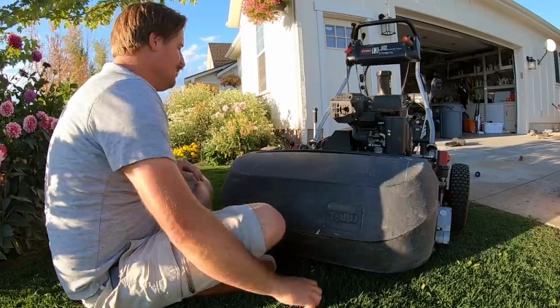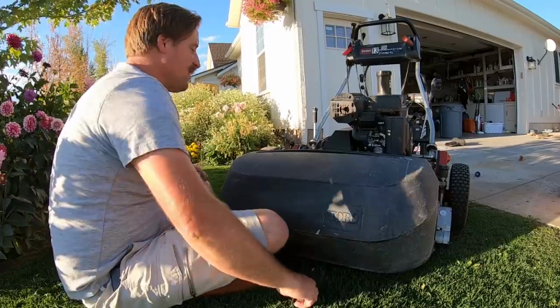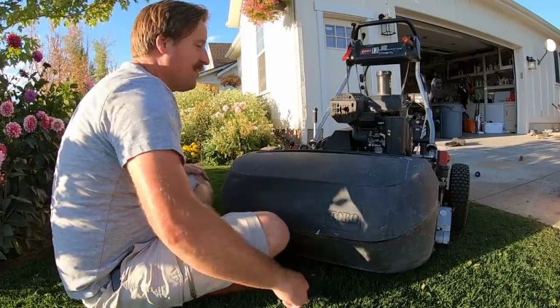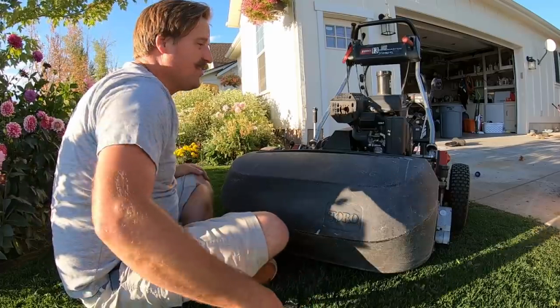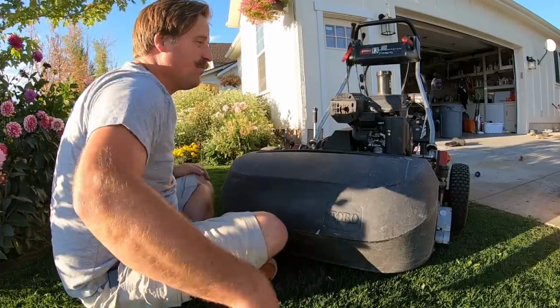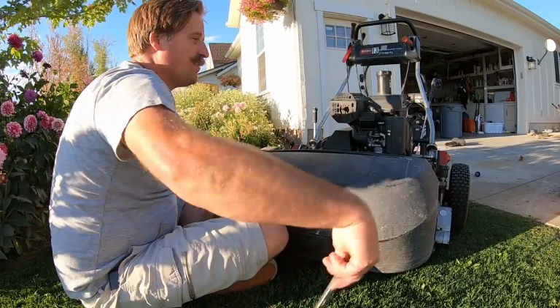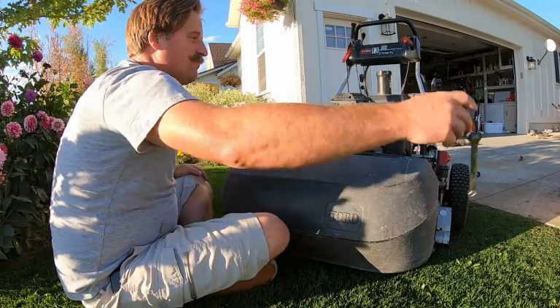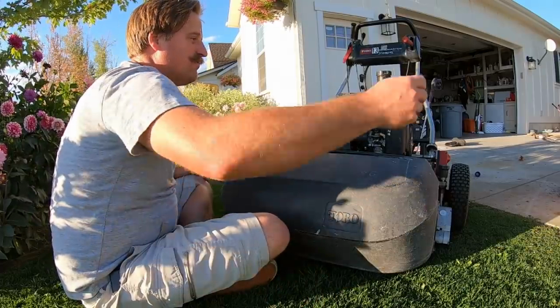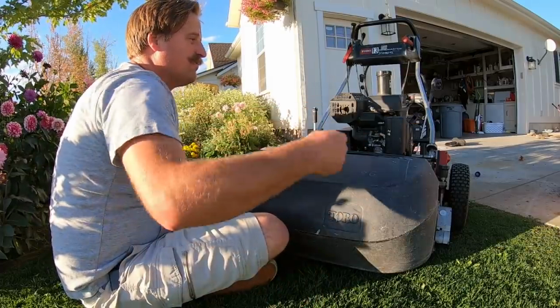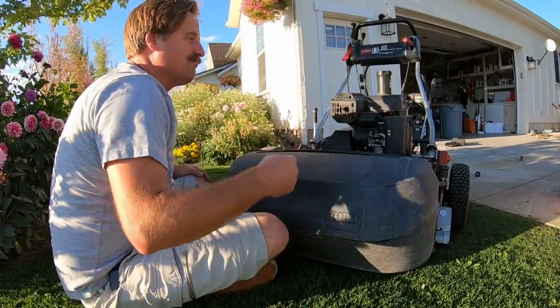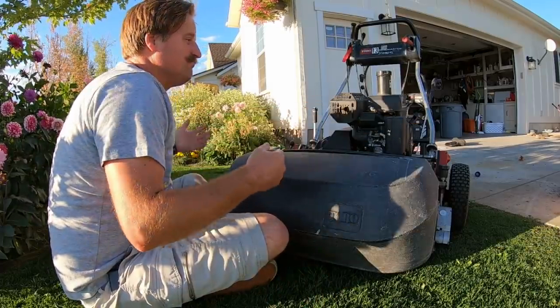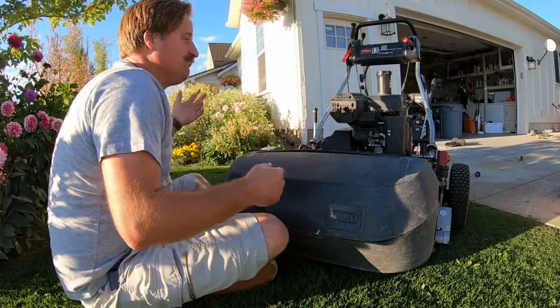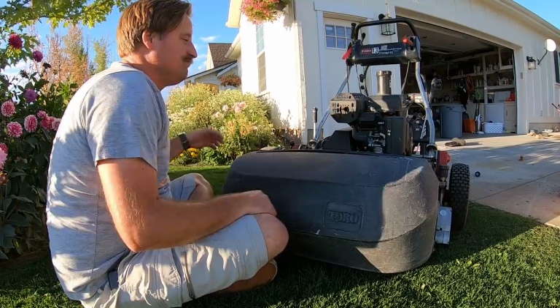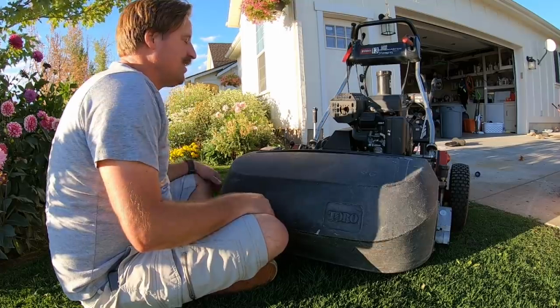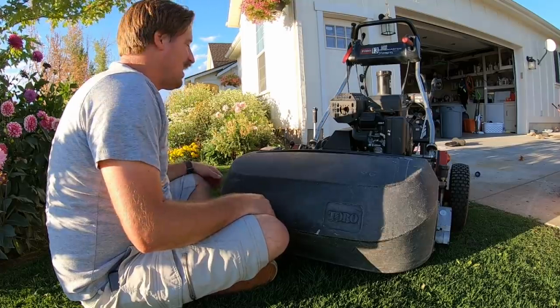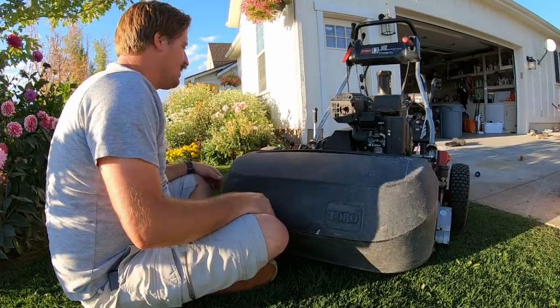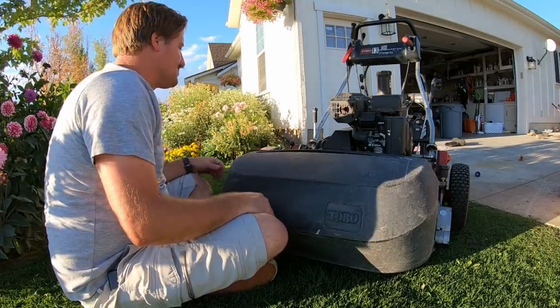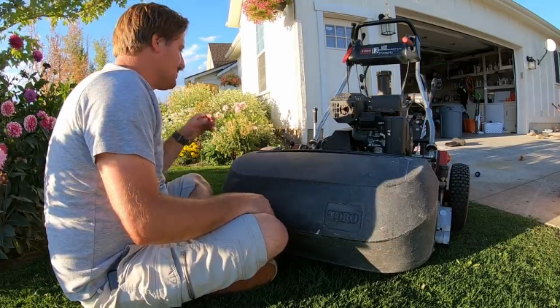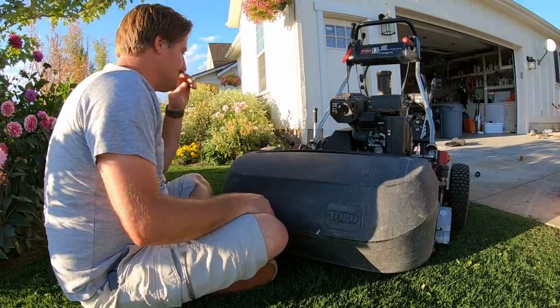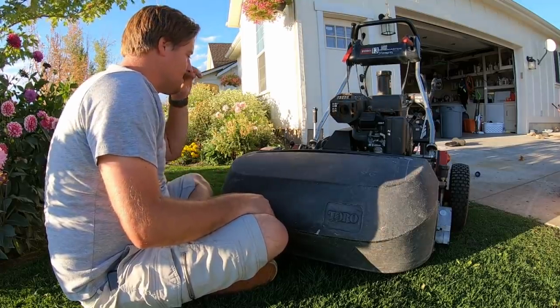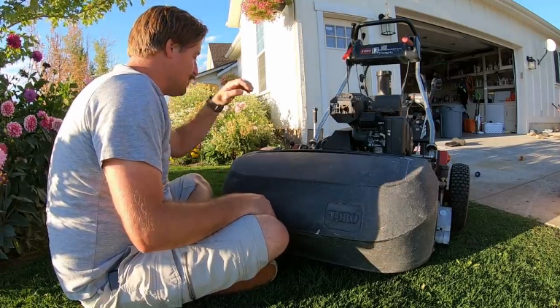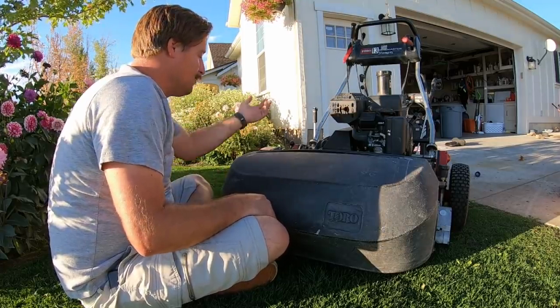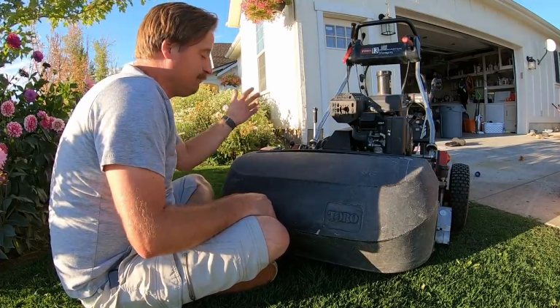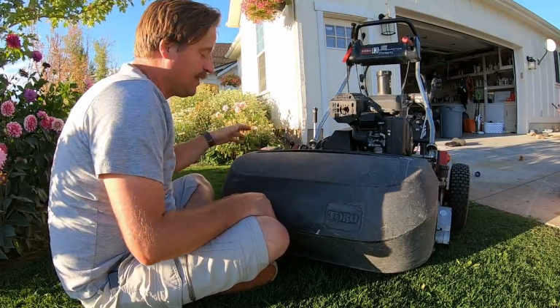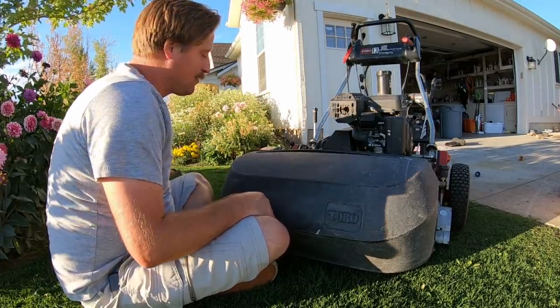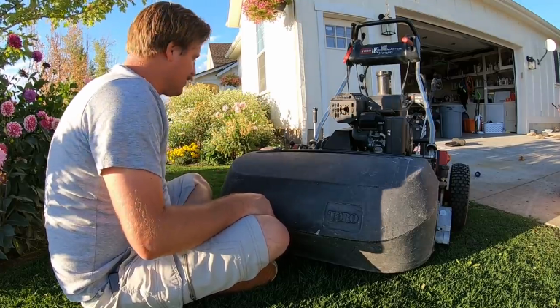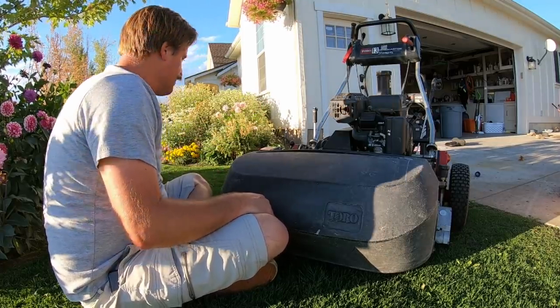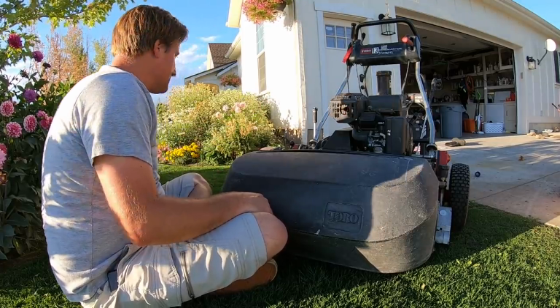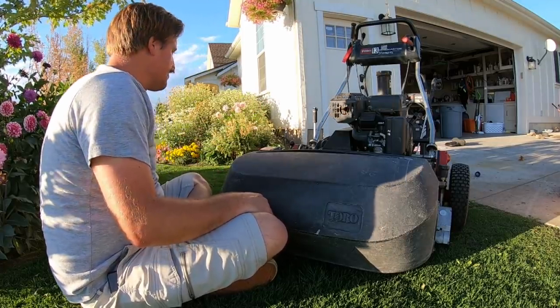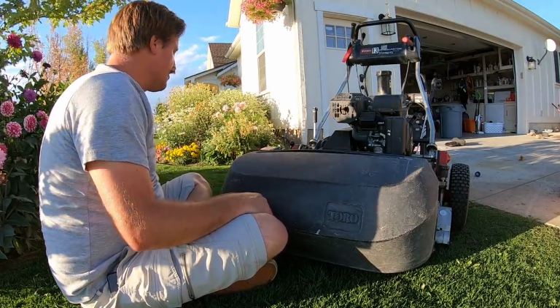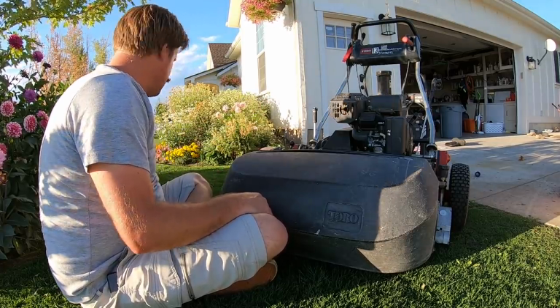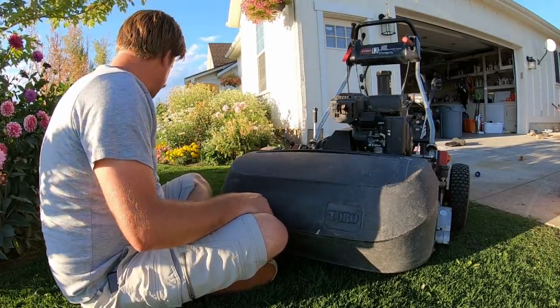I don't even know what height I'm set to — it could be set at the wrong height.